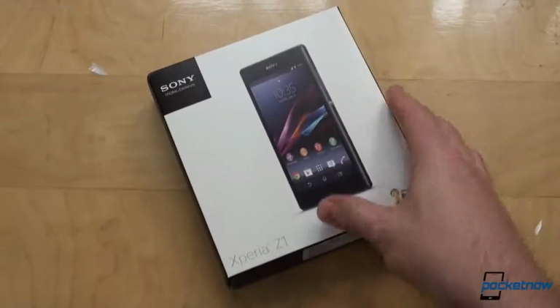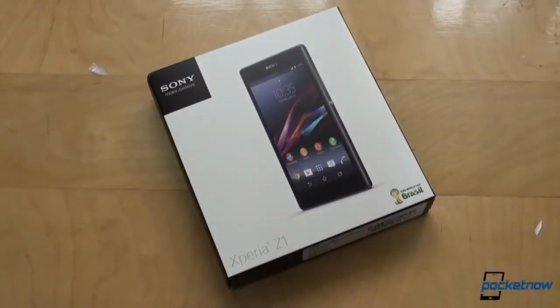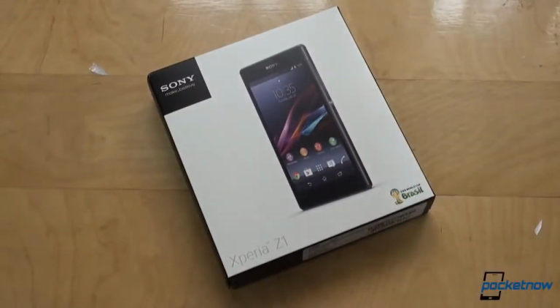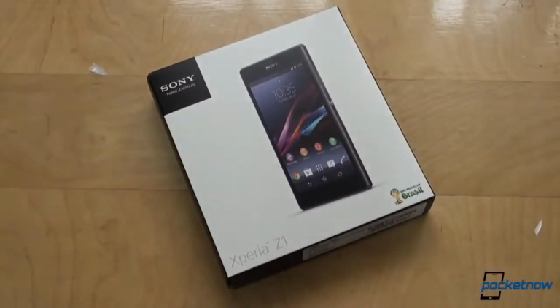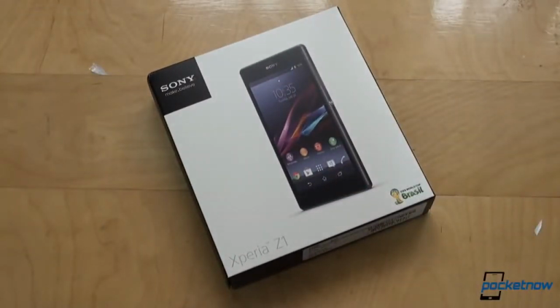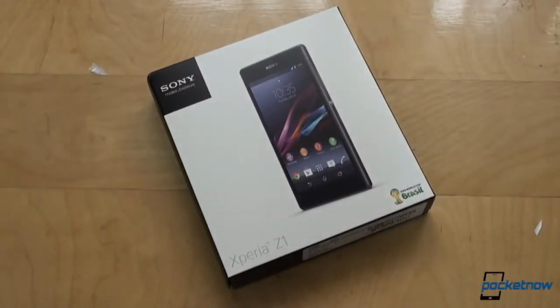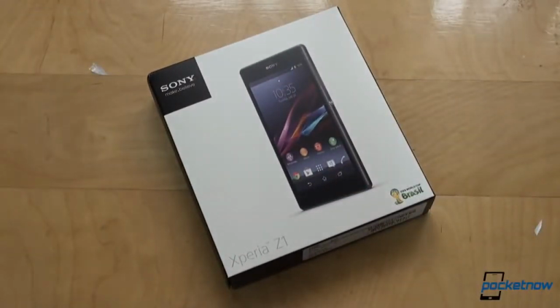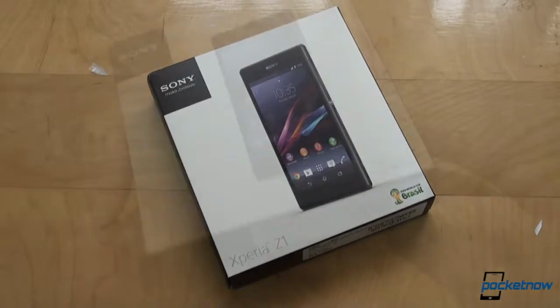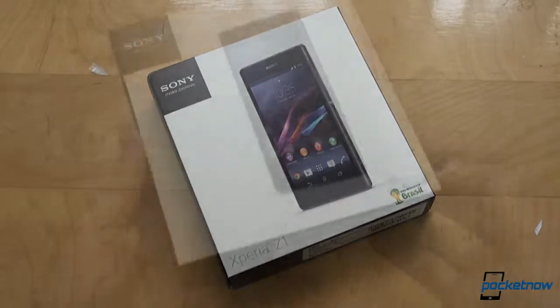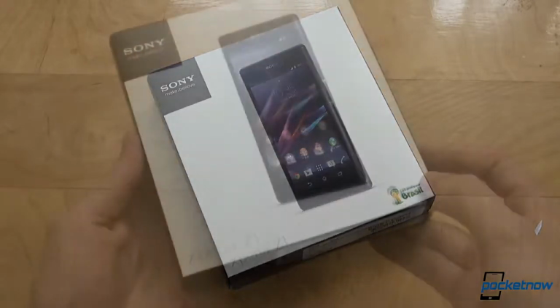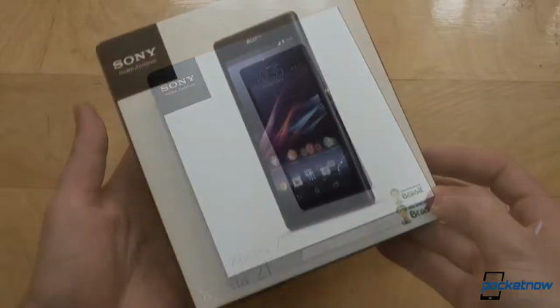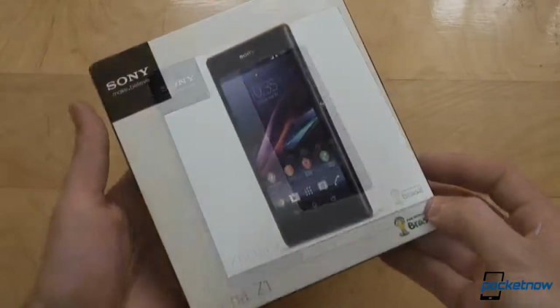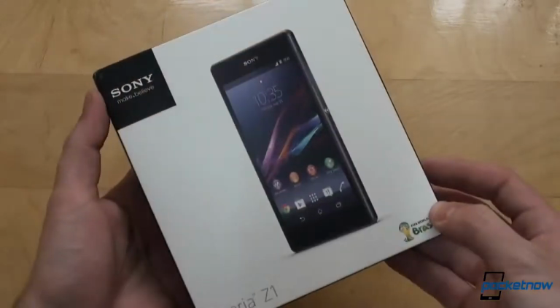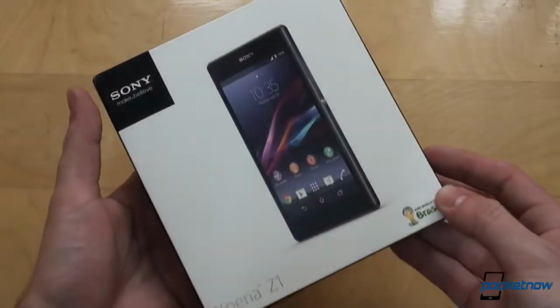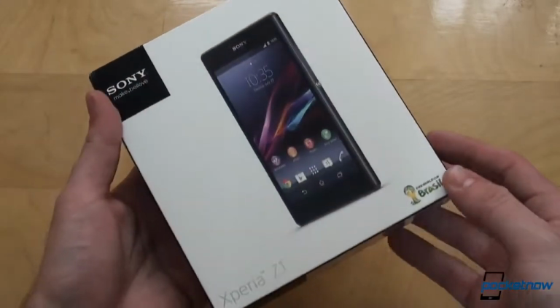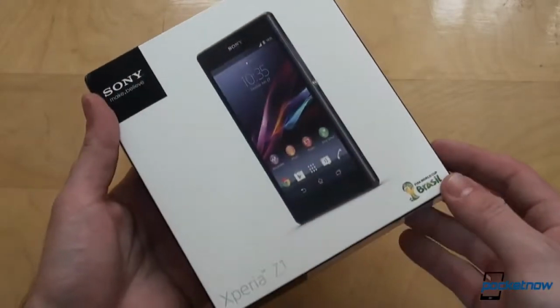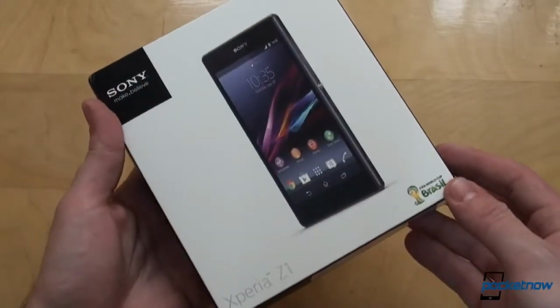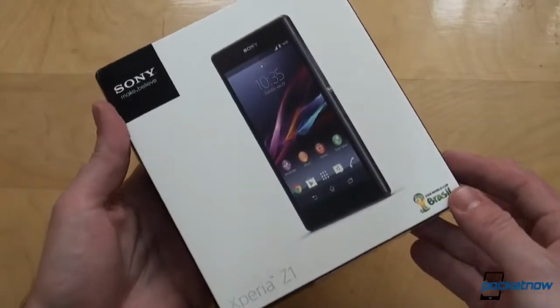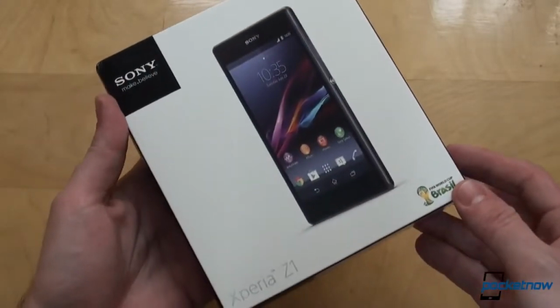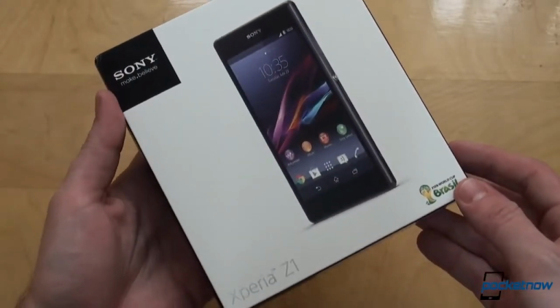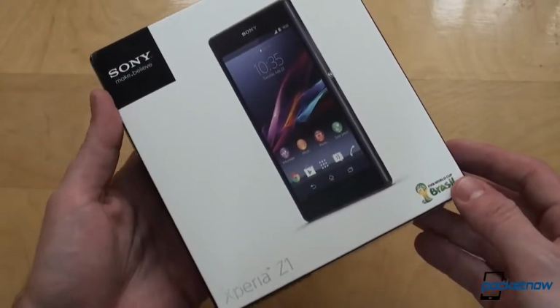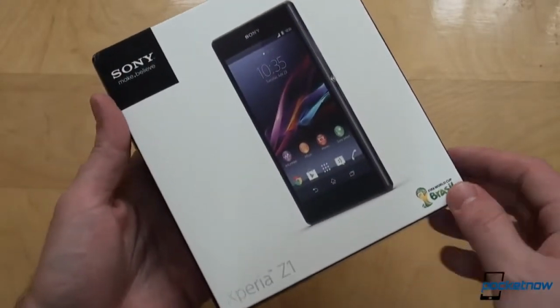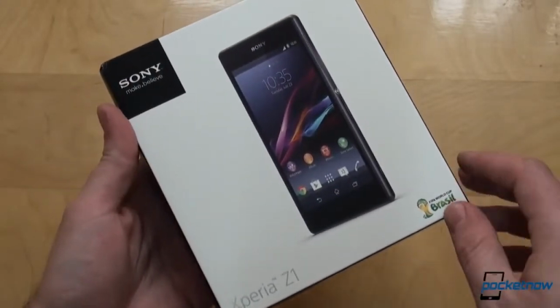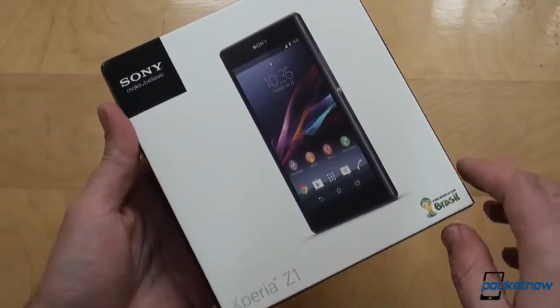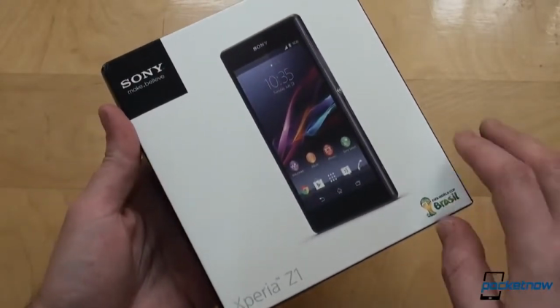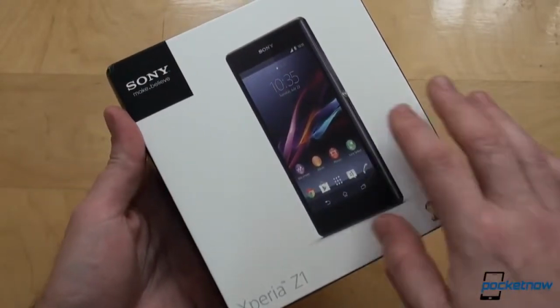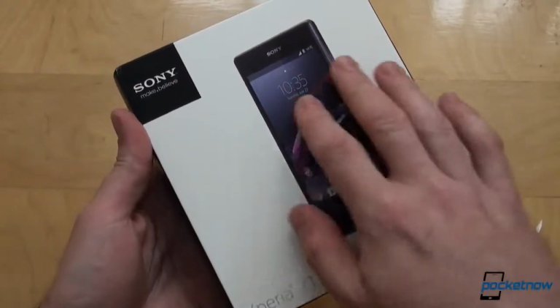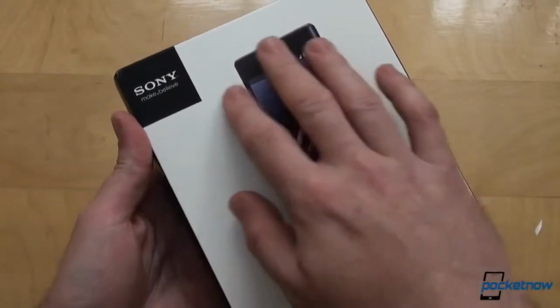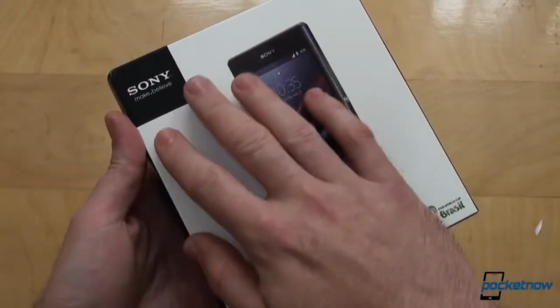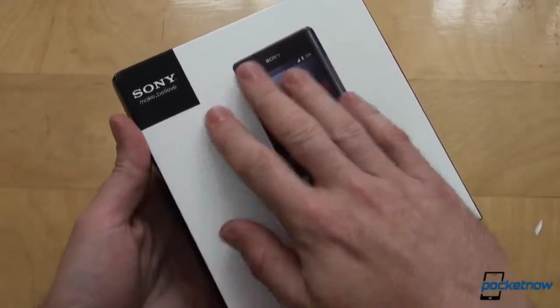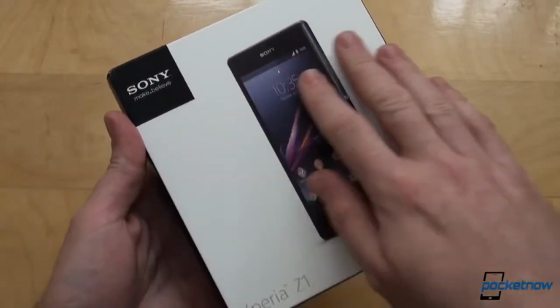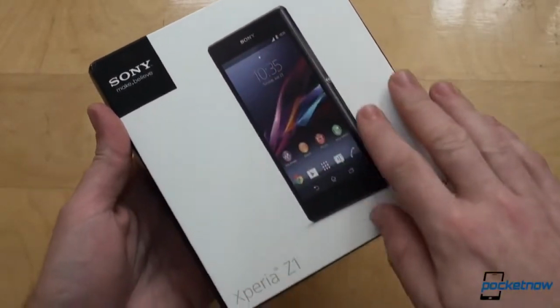We'll make sure to check that statement out. But here it is — the box of the Xperia Z1, the Xperia Z follow-up.